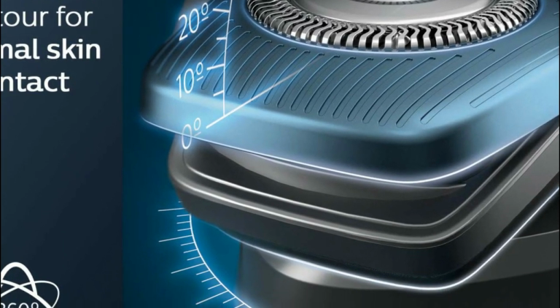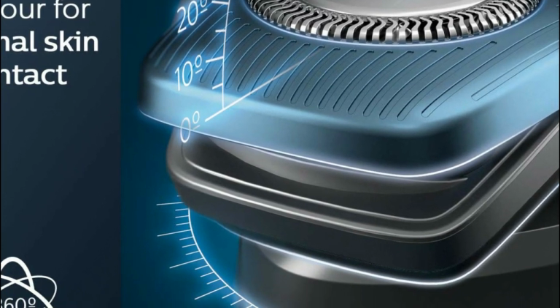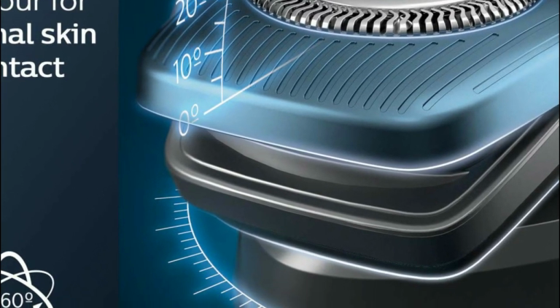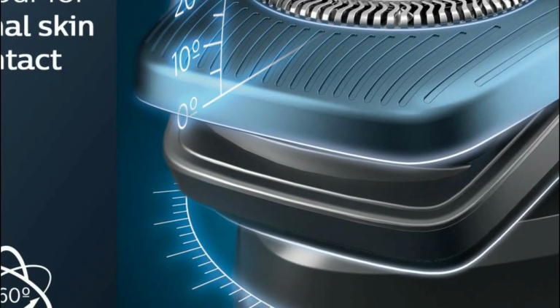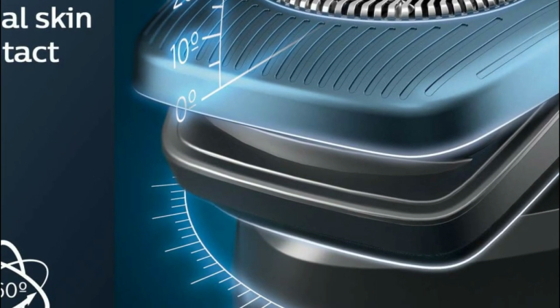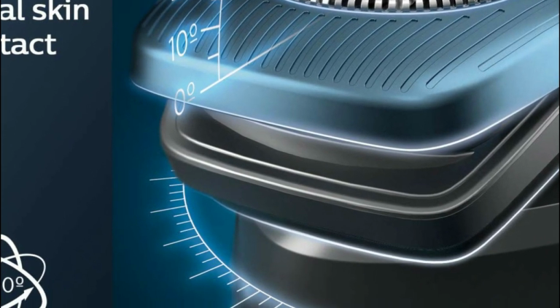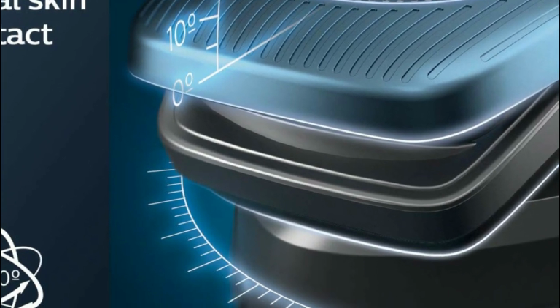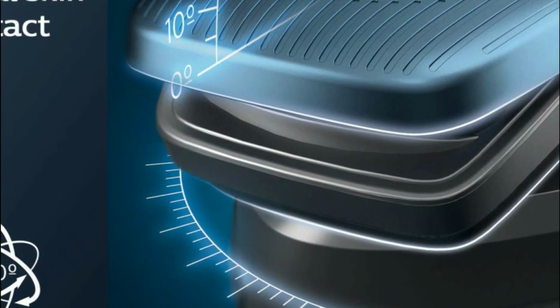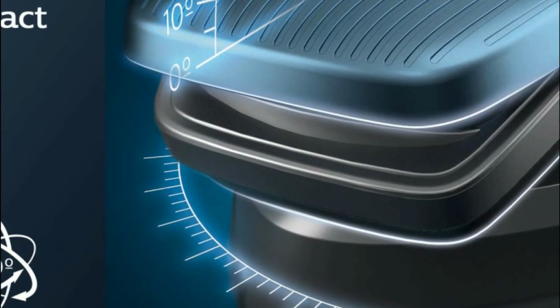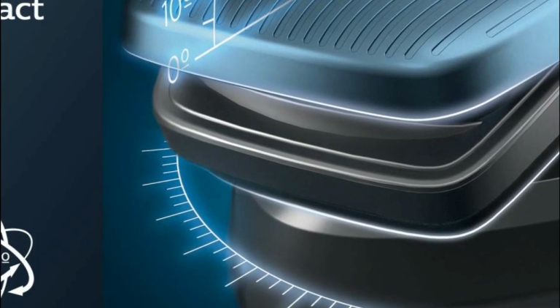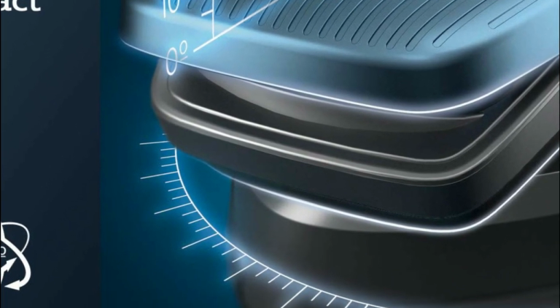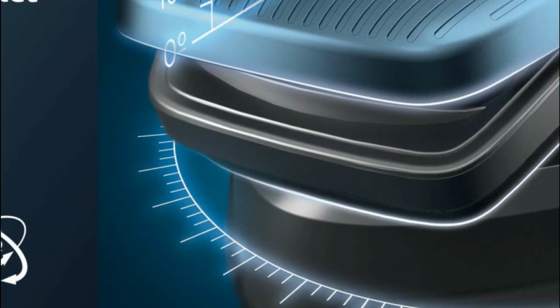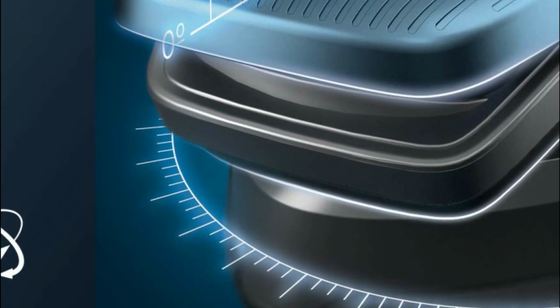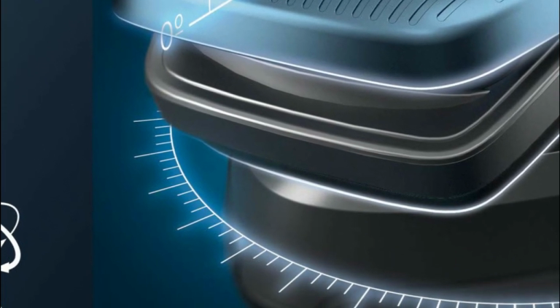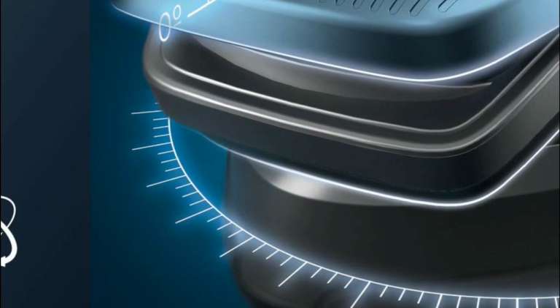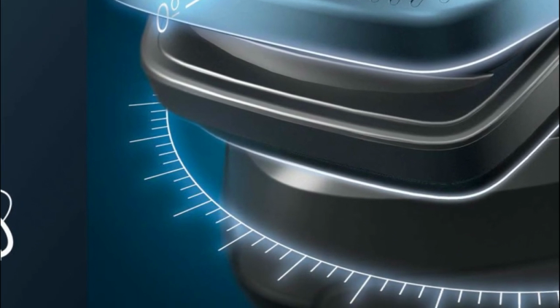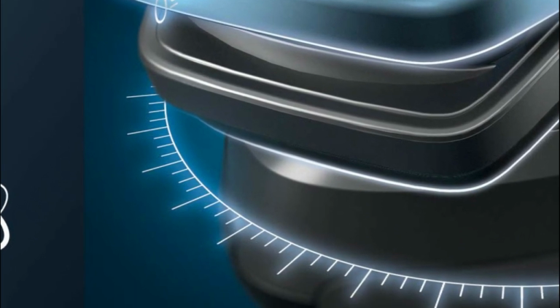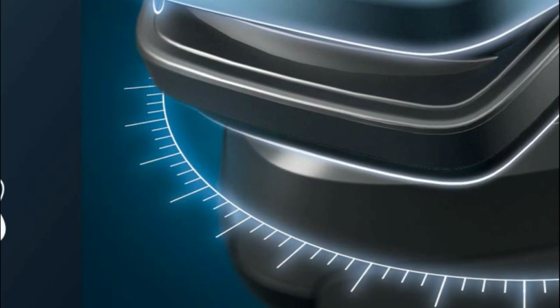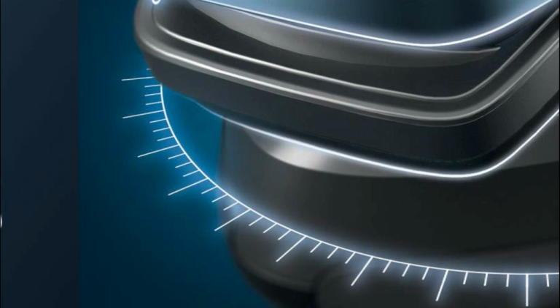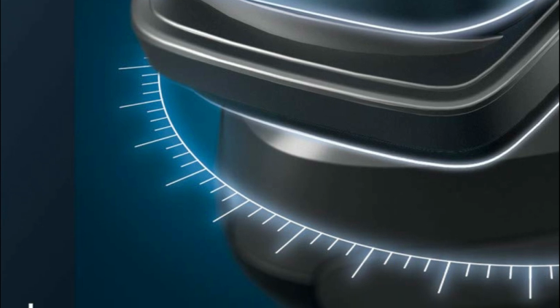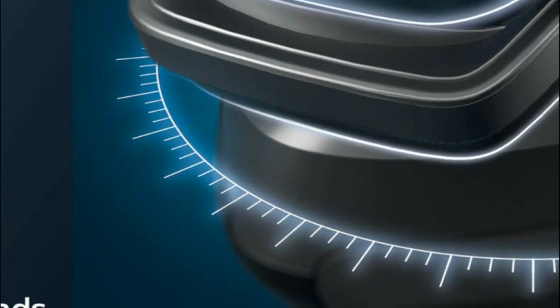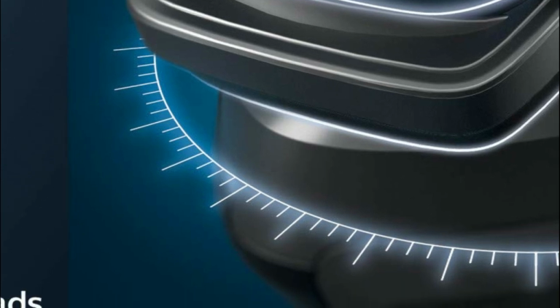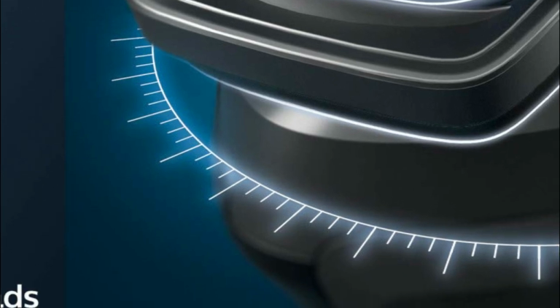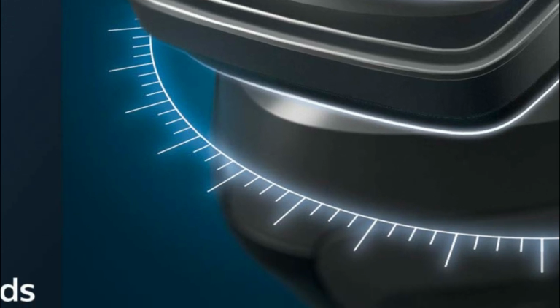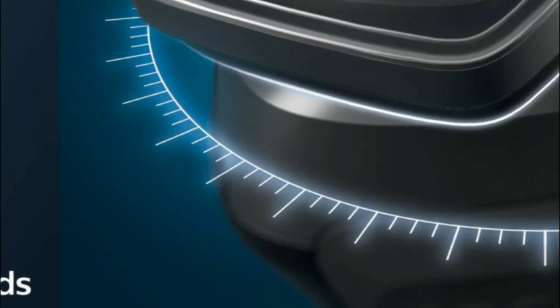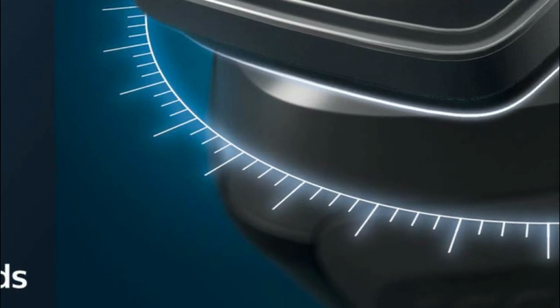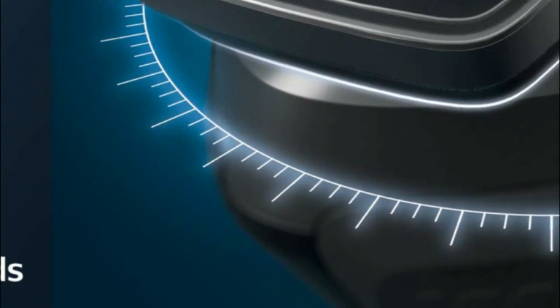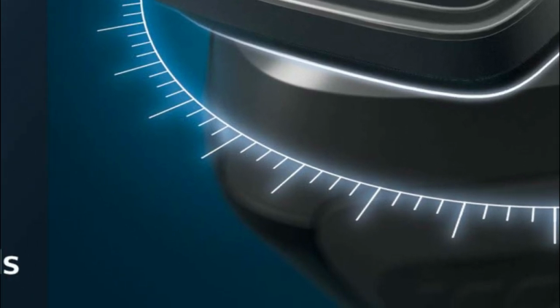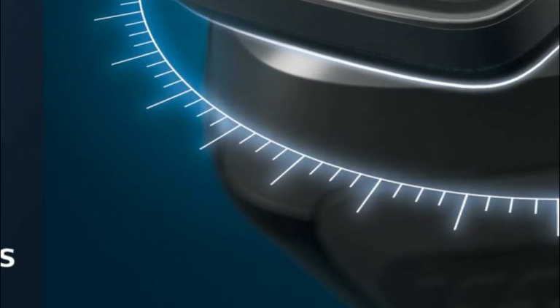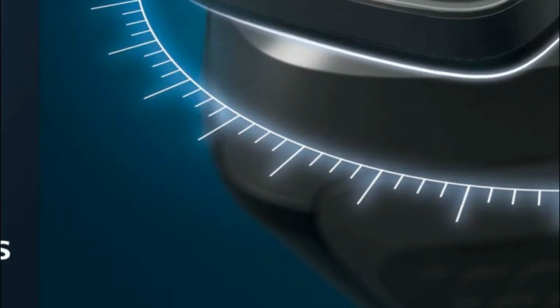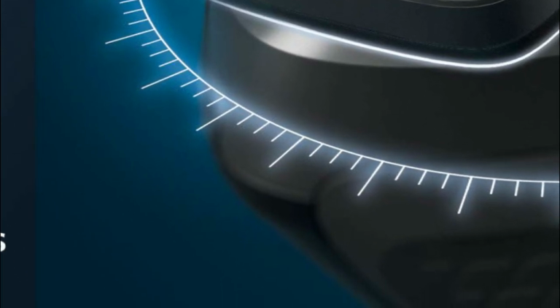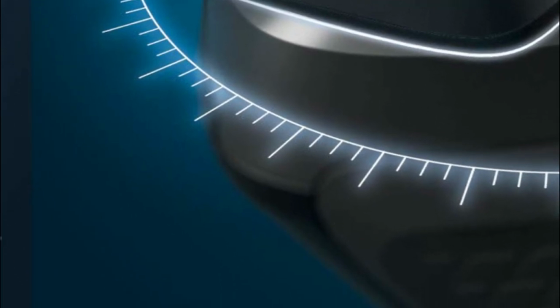With a powerful lithium-ion battery, you can get an hour or more of uninterrupted shaving.